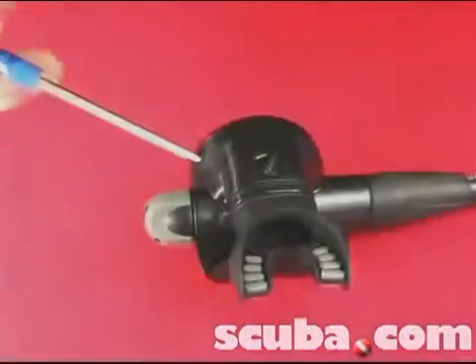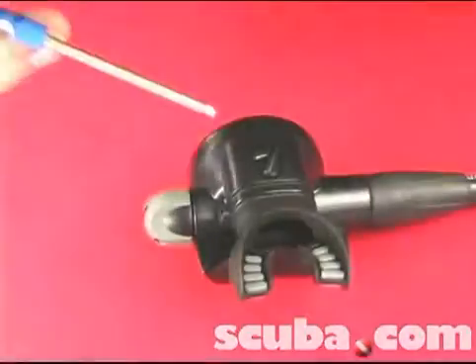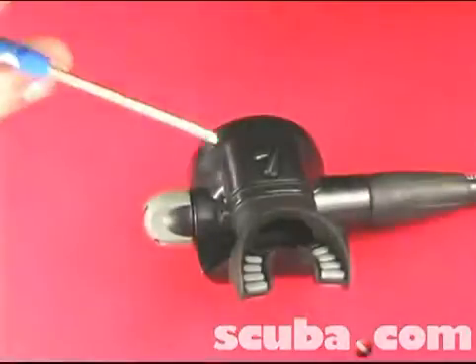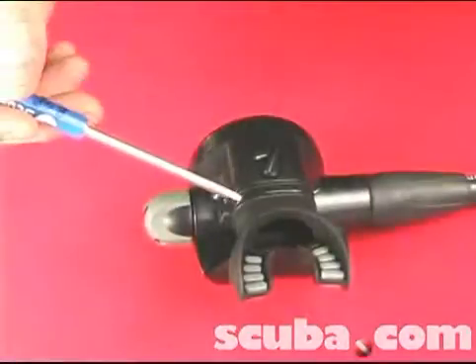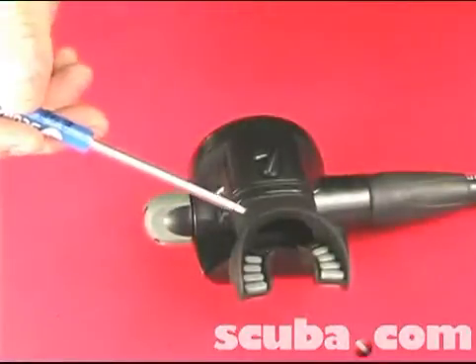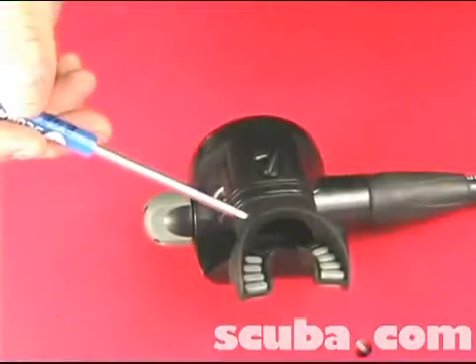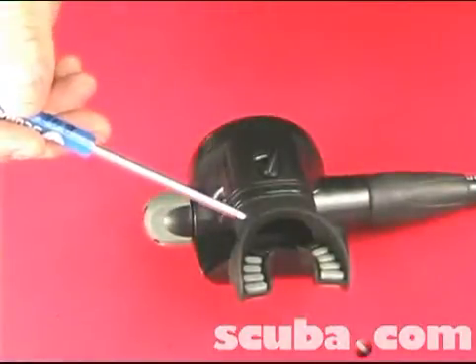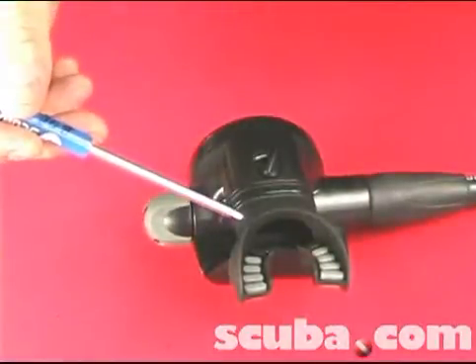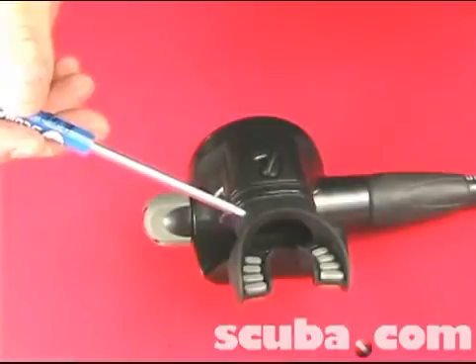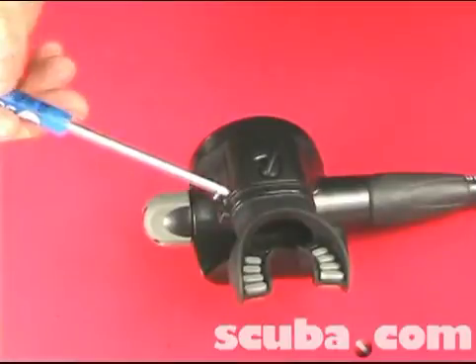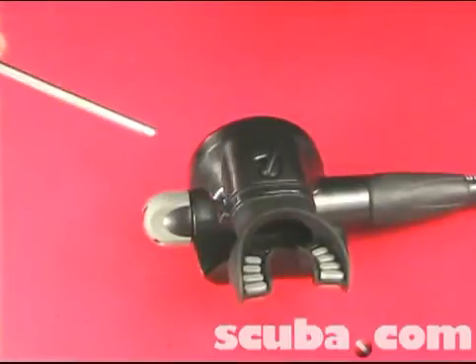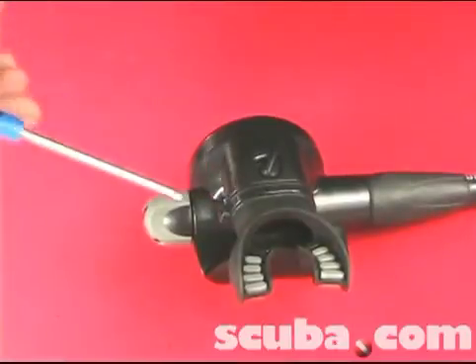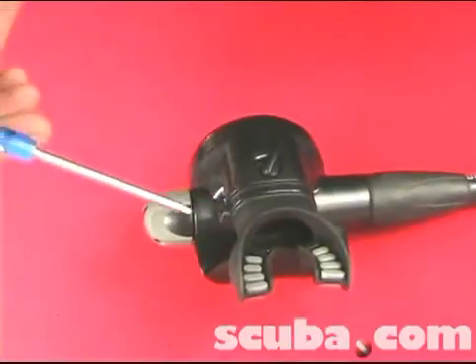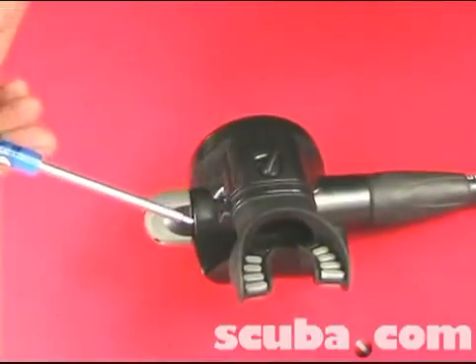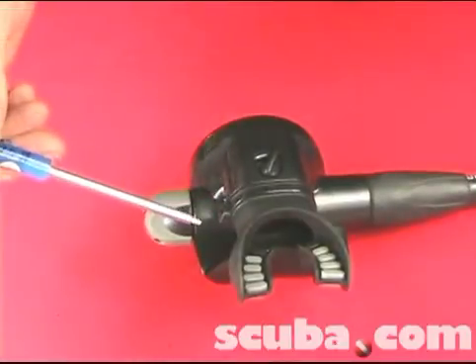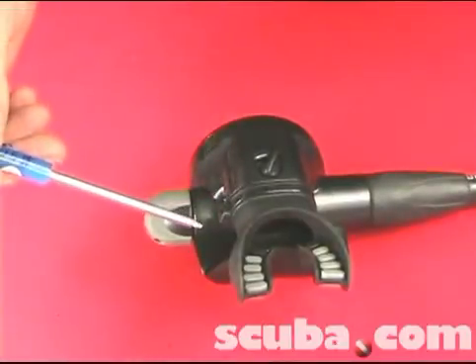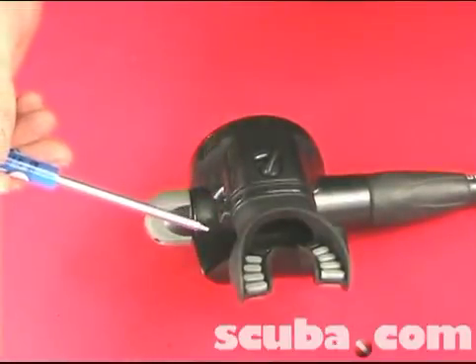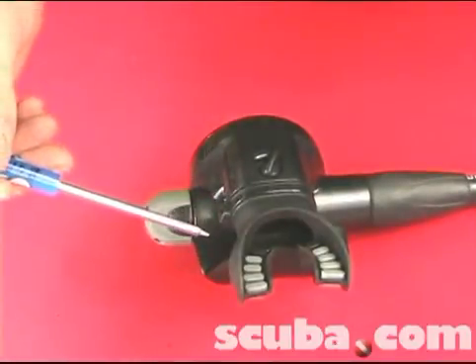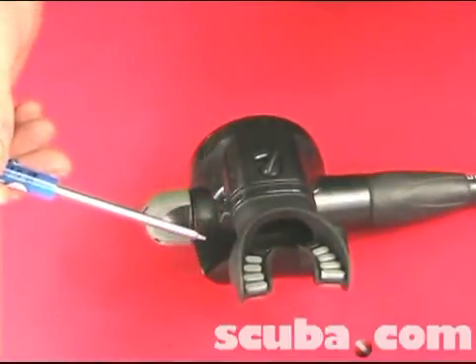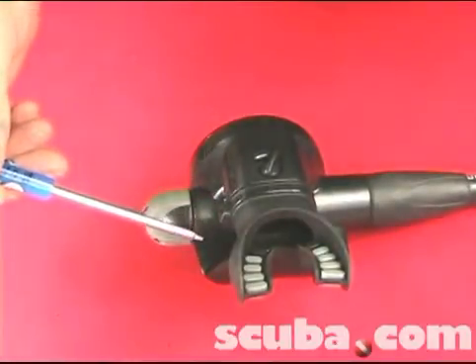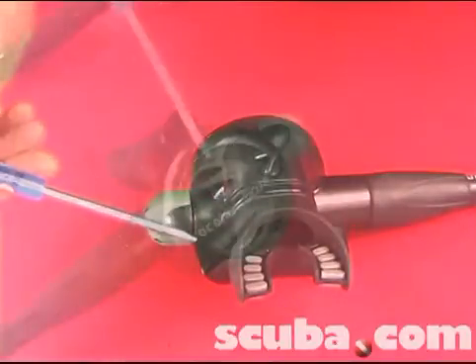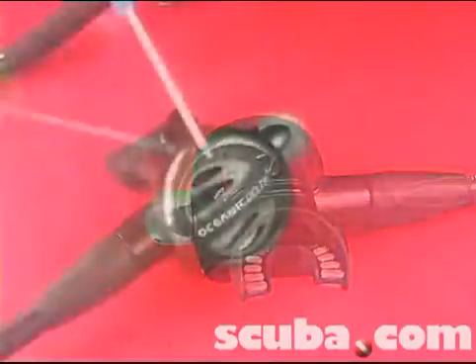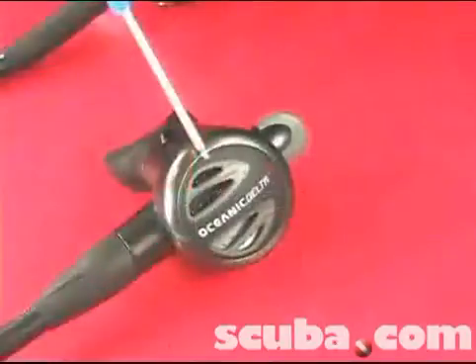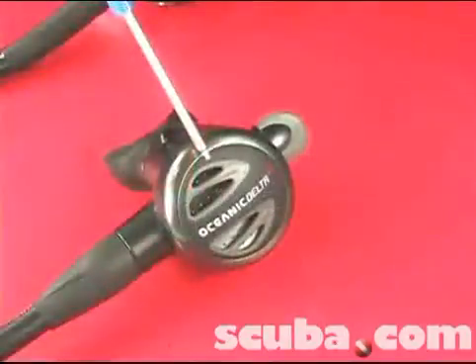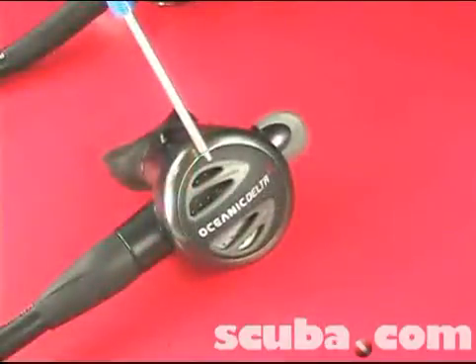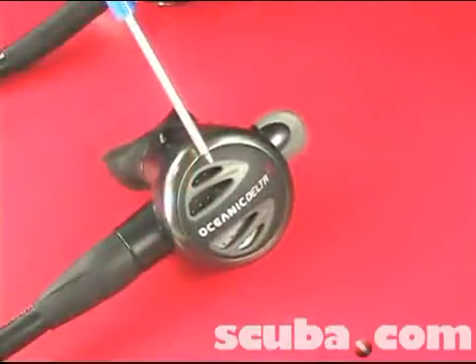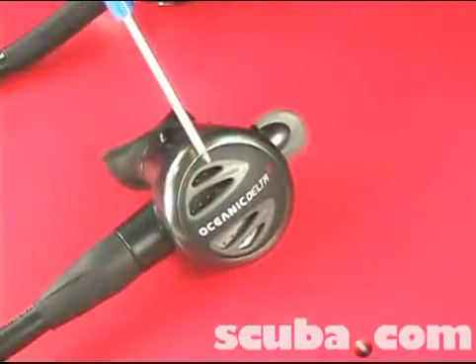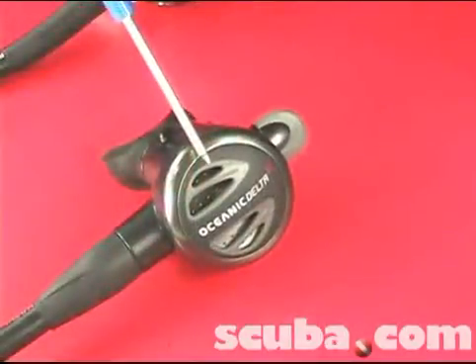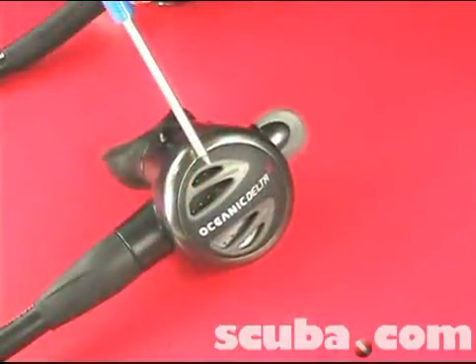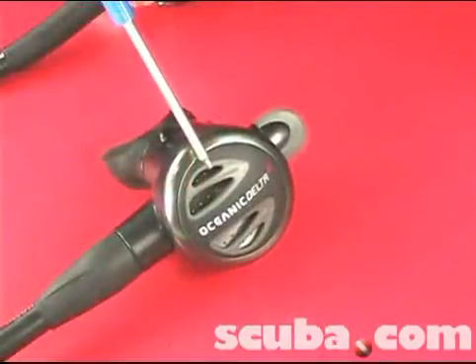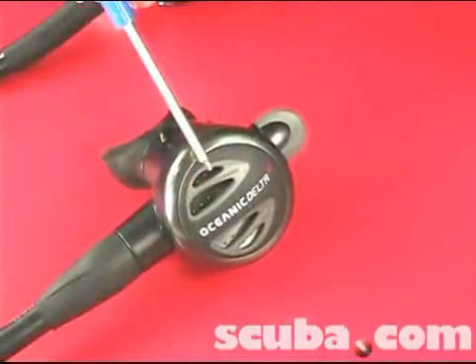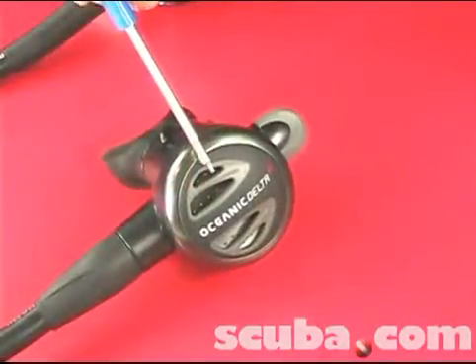This is the mouthpiece. This is the exhaust tee, and on the front side is your purge button.